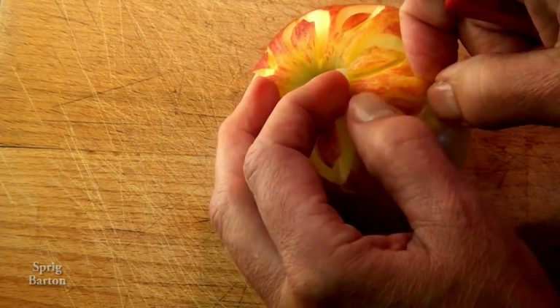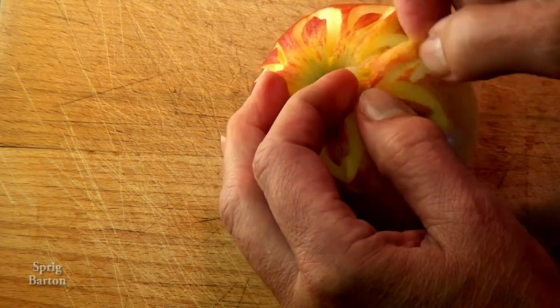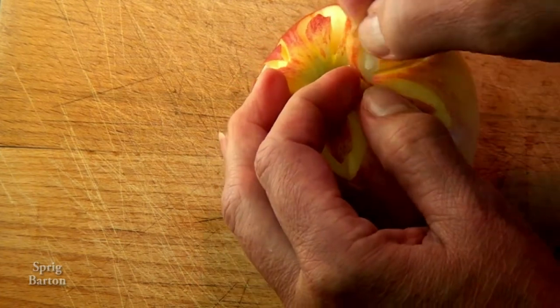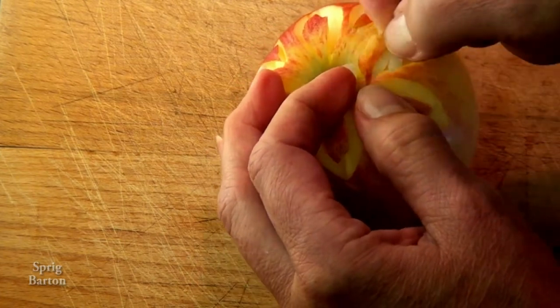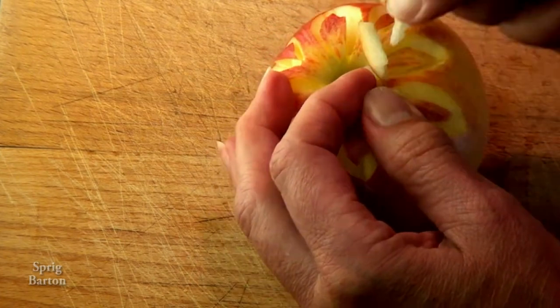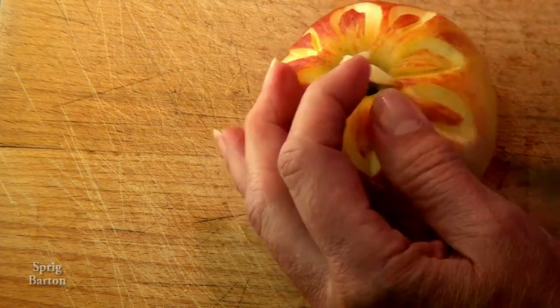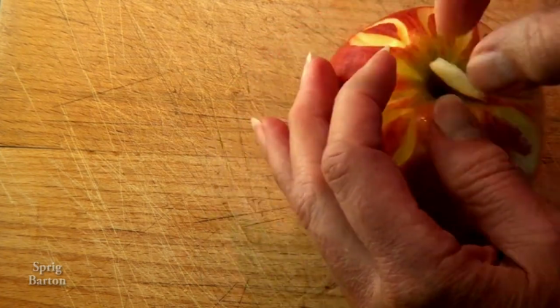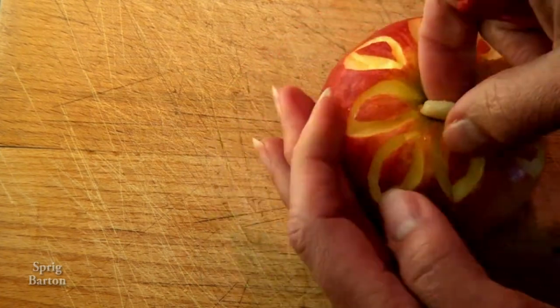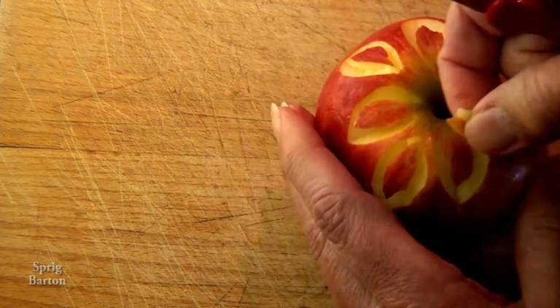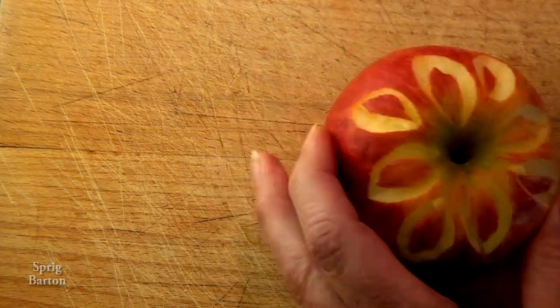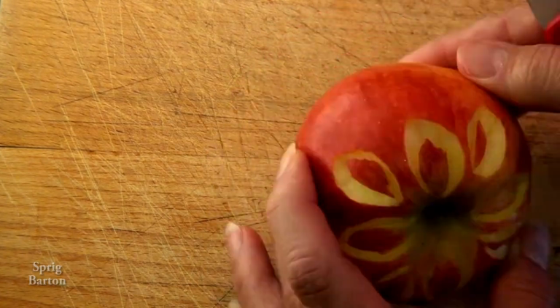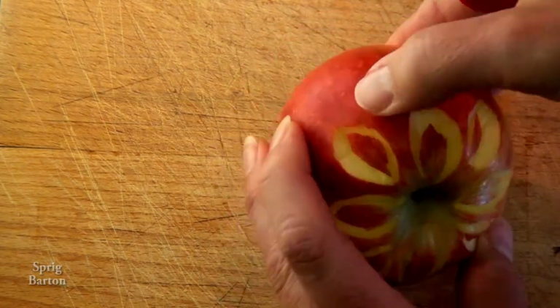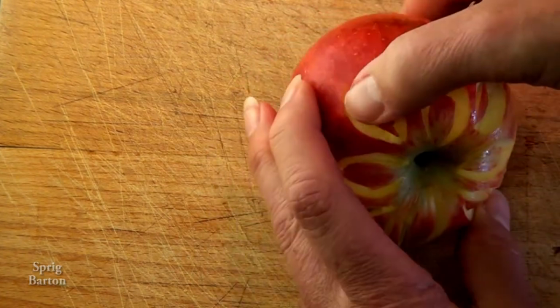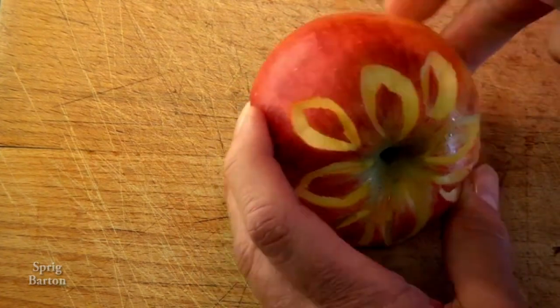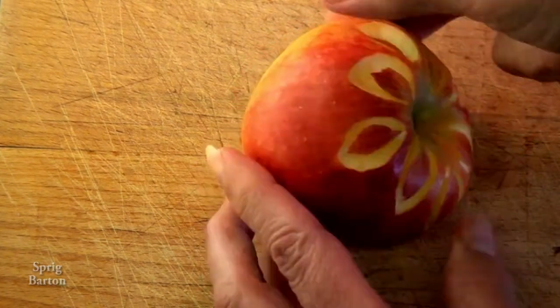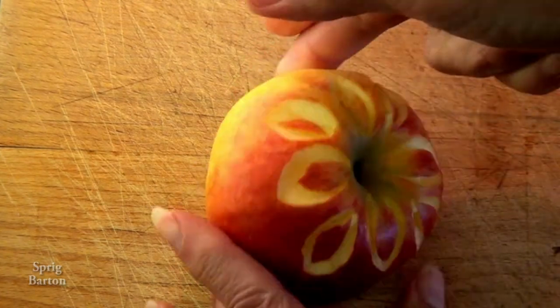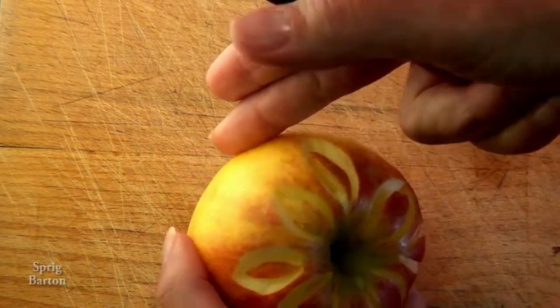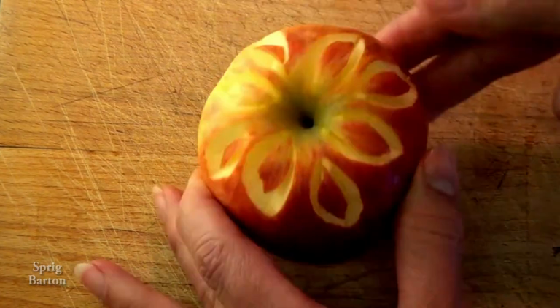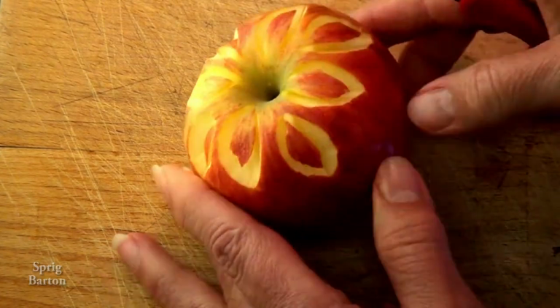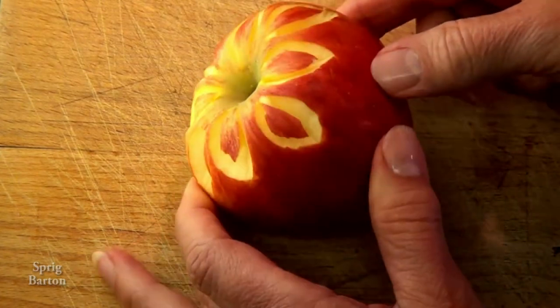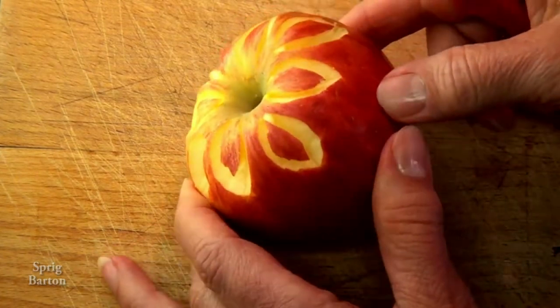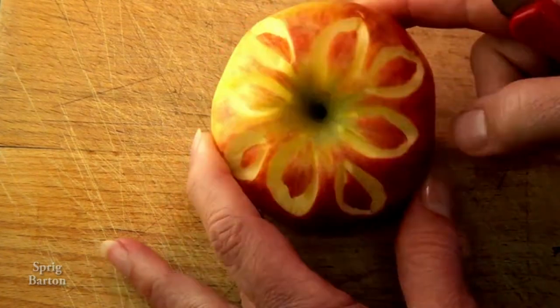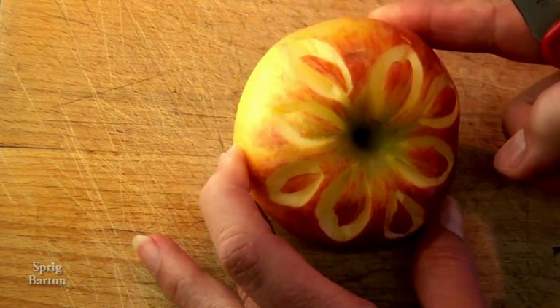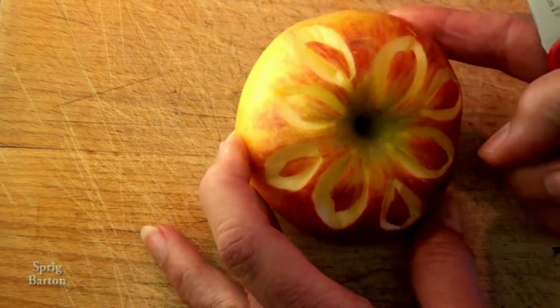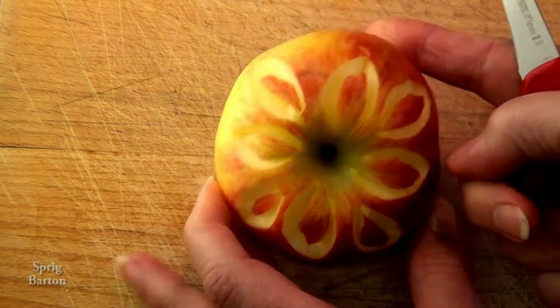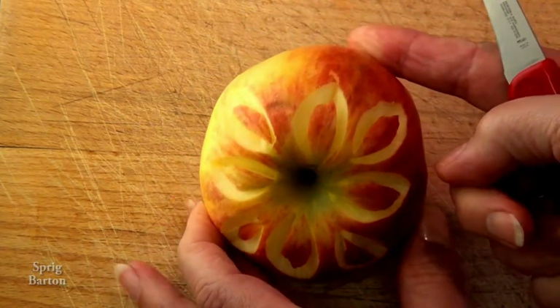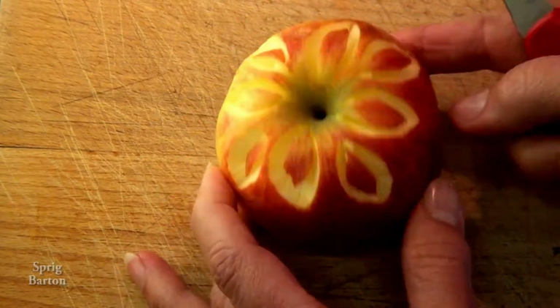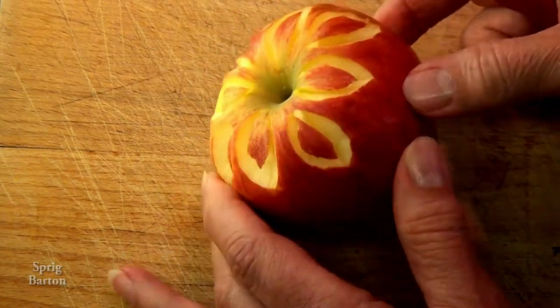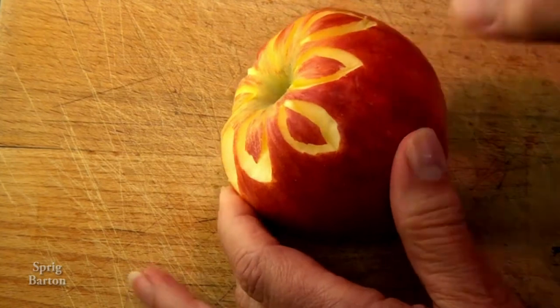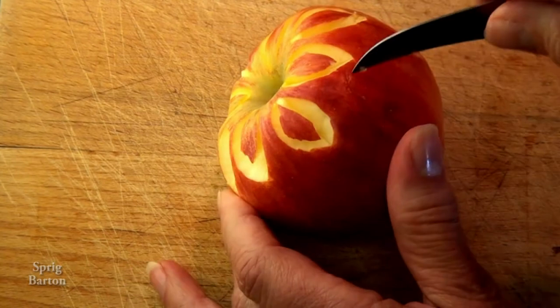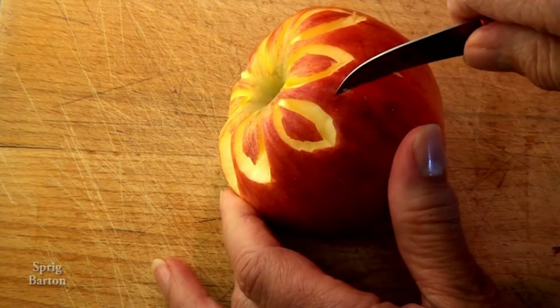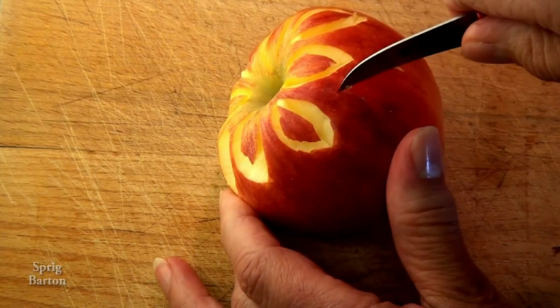And there, the petals are all done. Next is the zigzag.